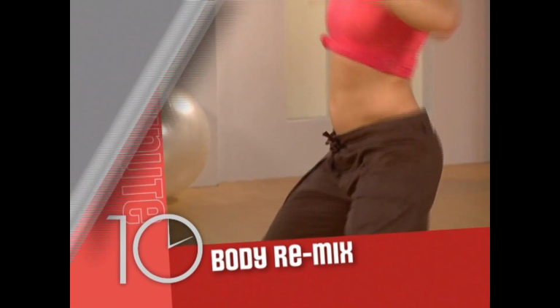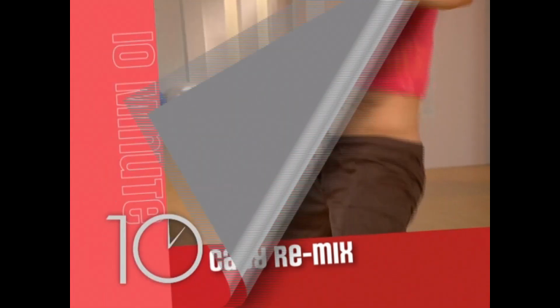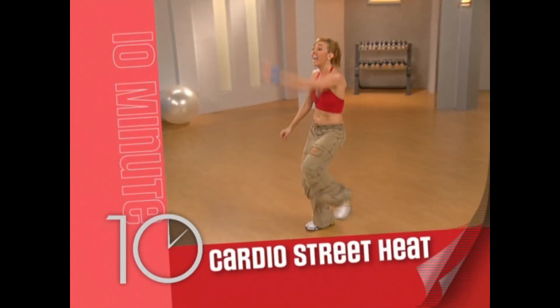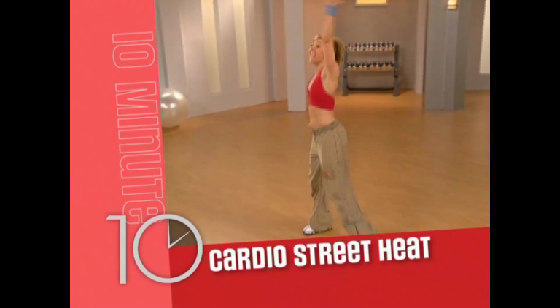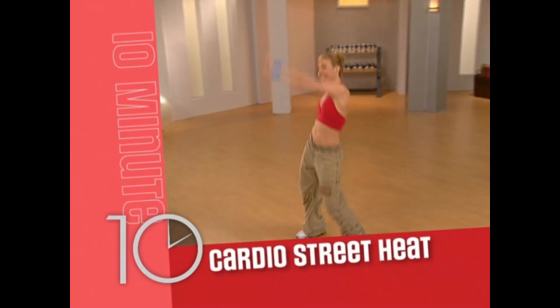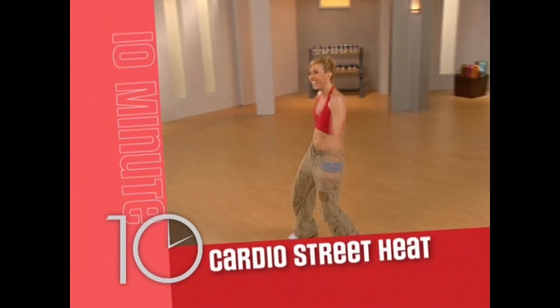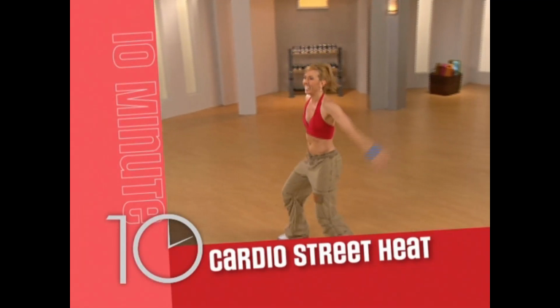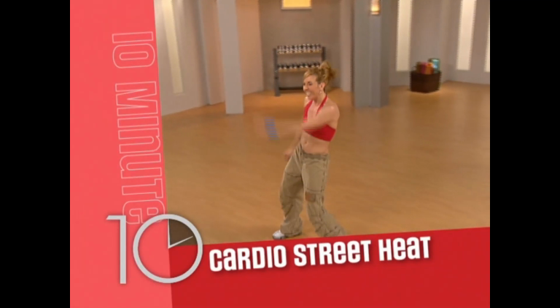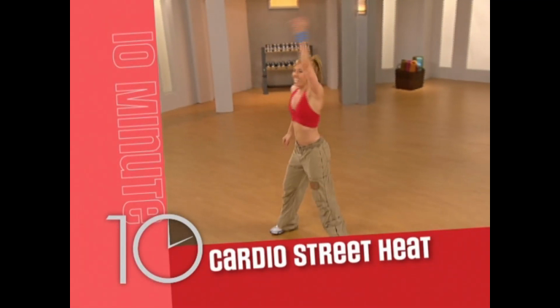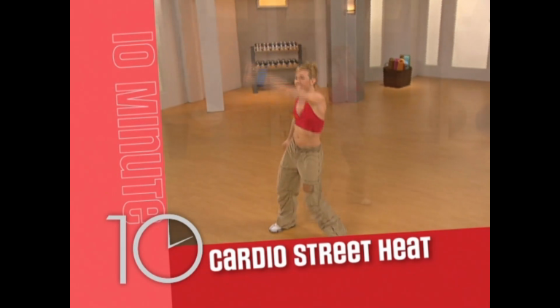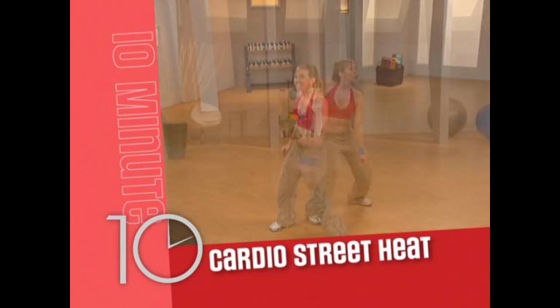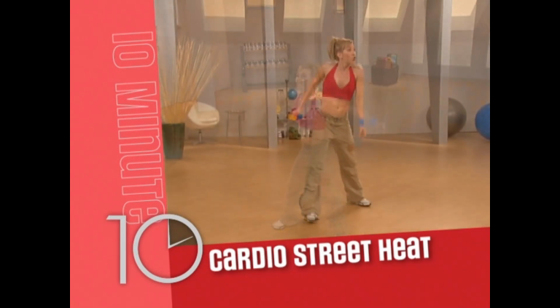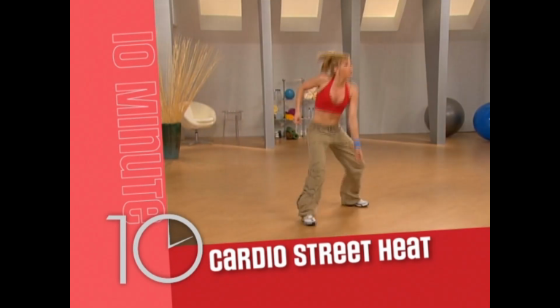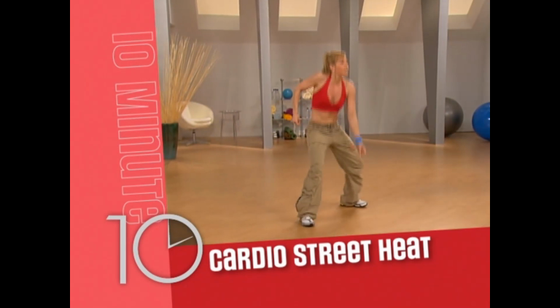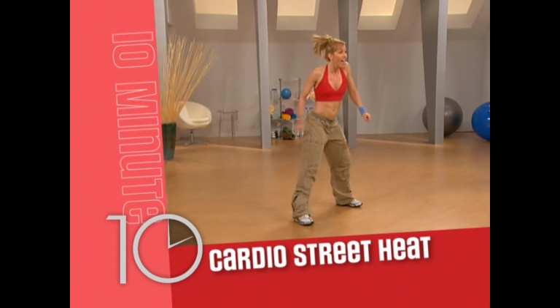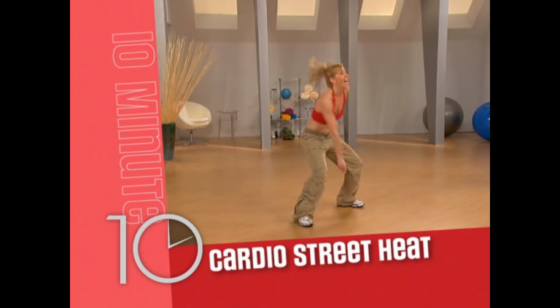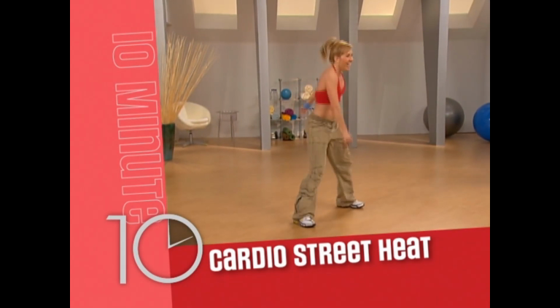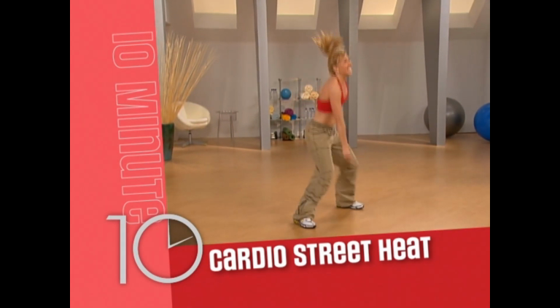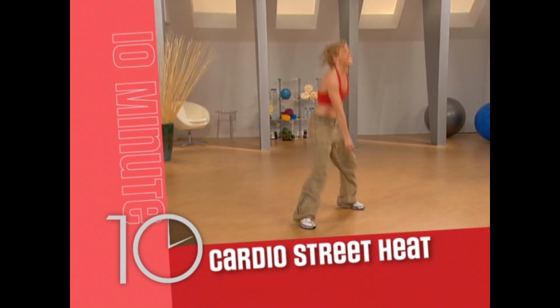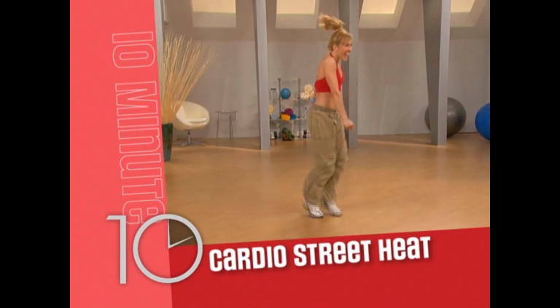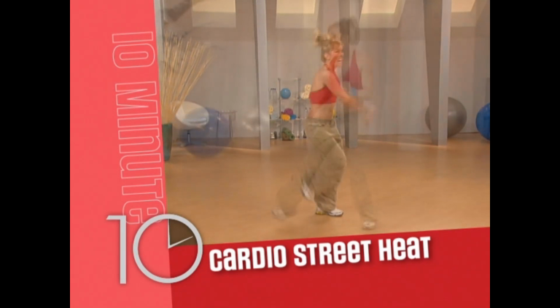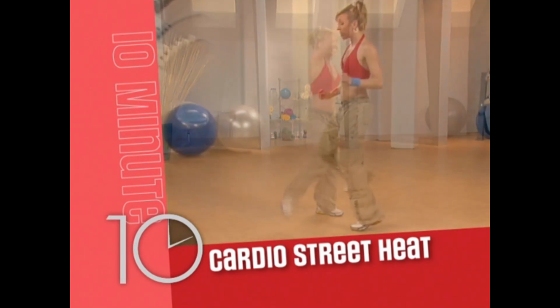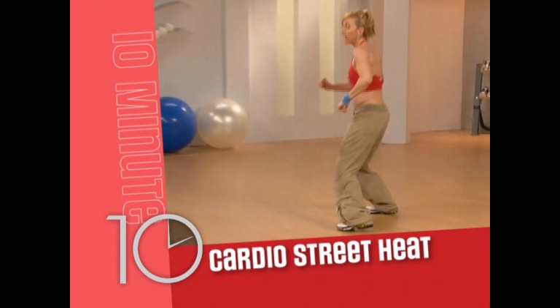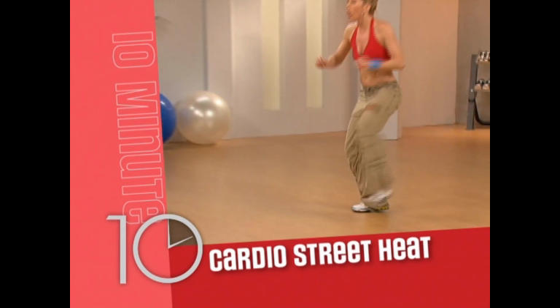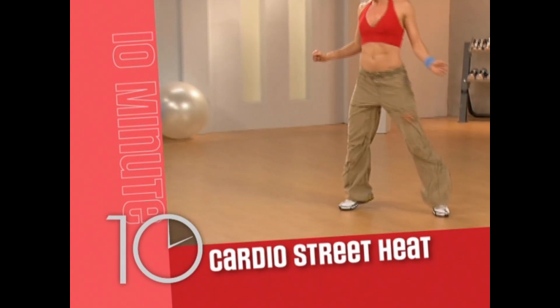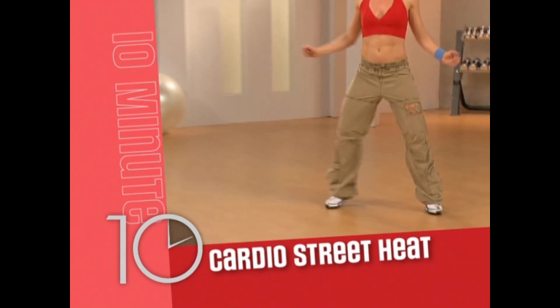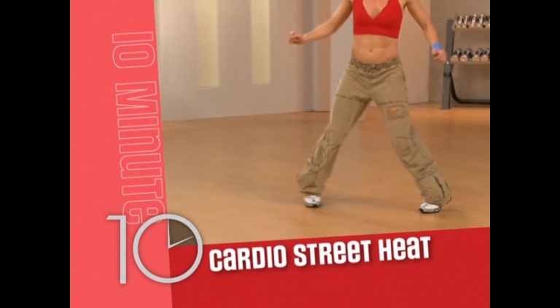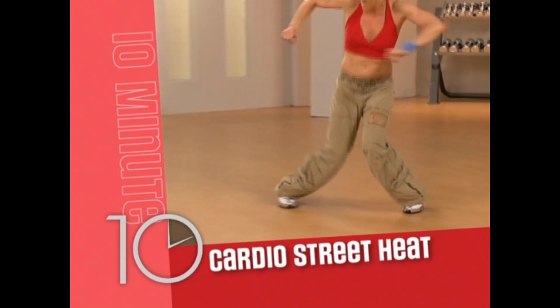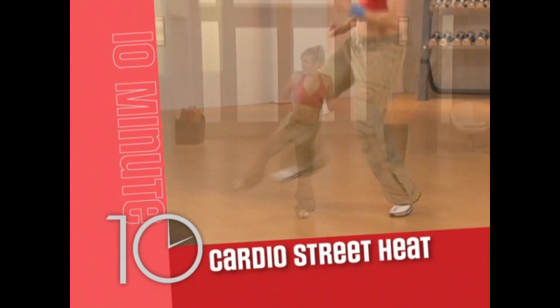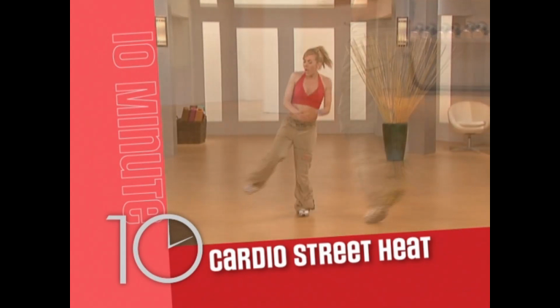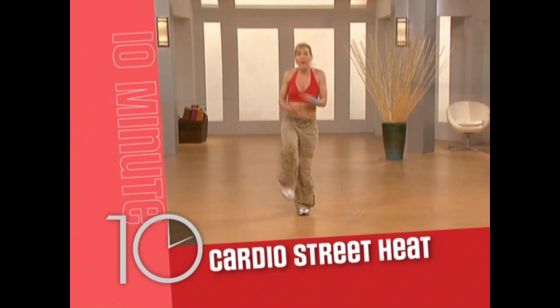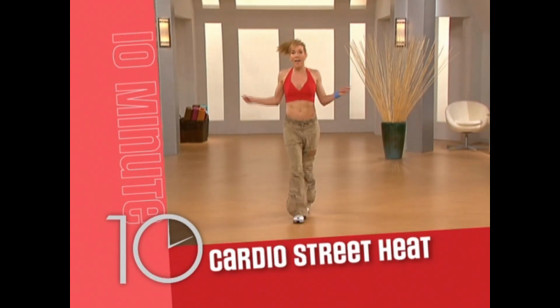Cardio Street Heat: this non-stop segment uses street heat and some sexy hip hop style to burn off those extra calories.